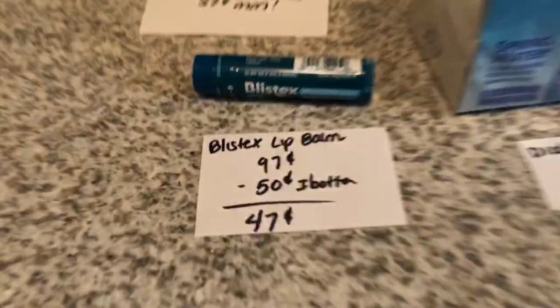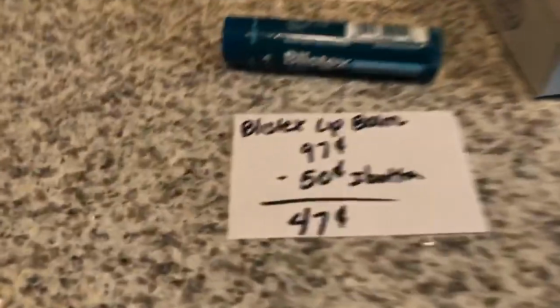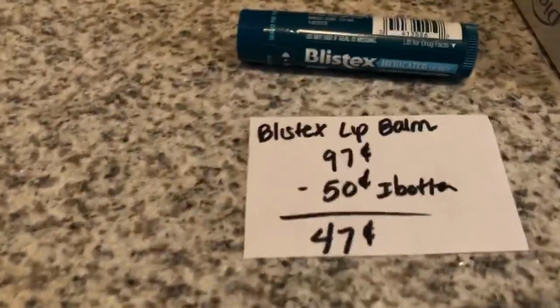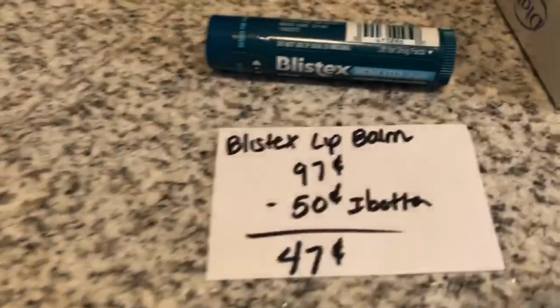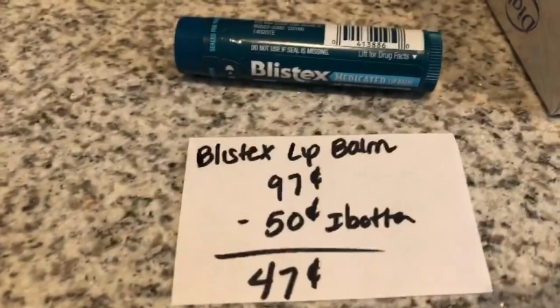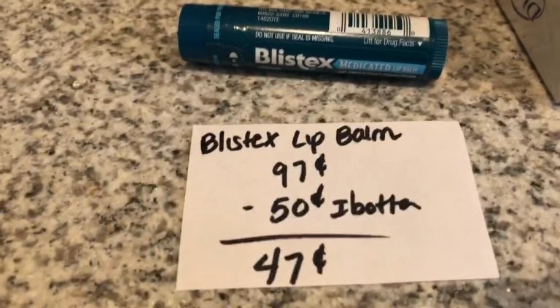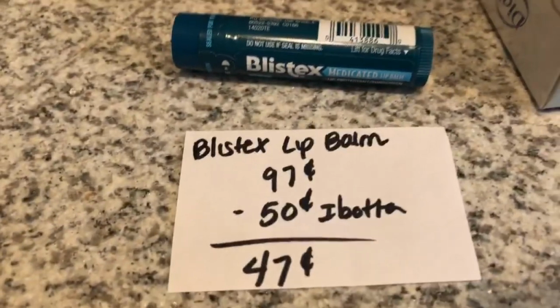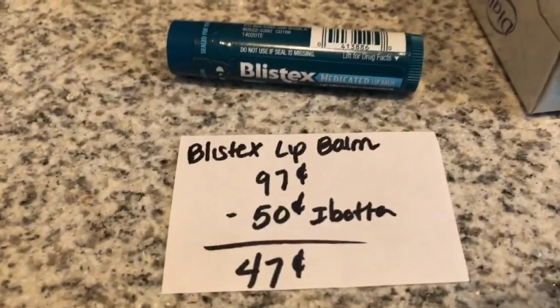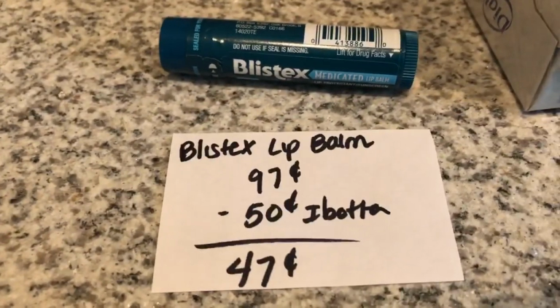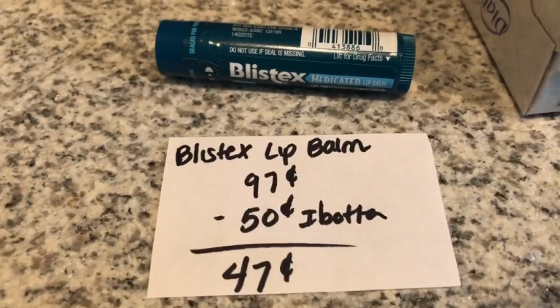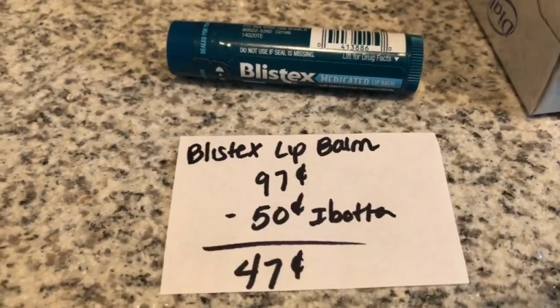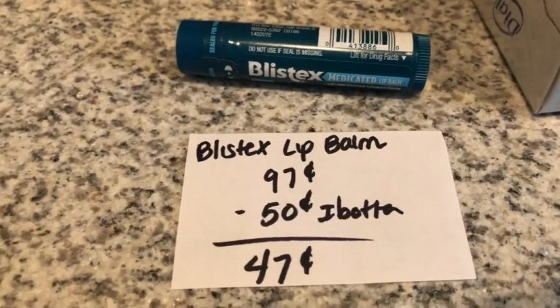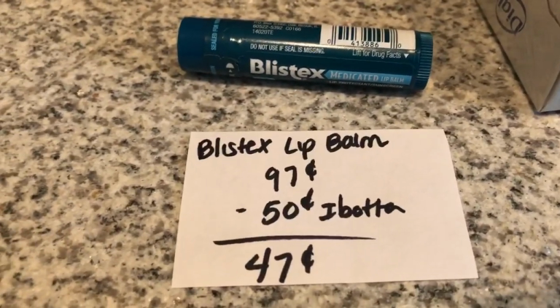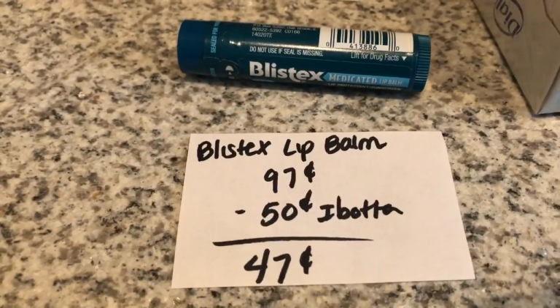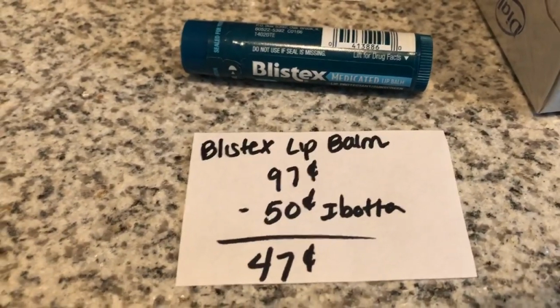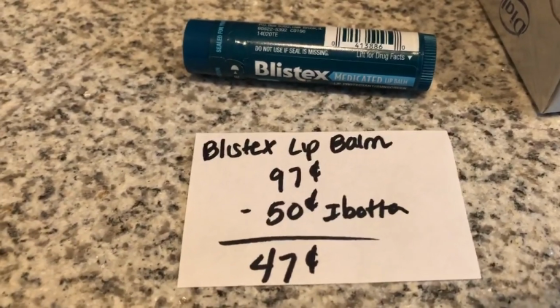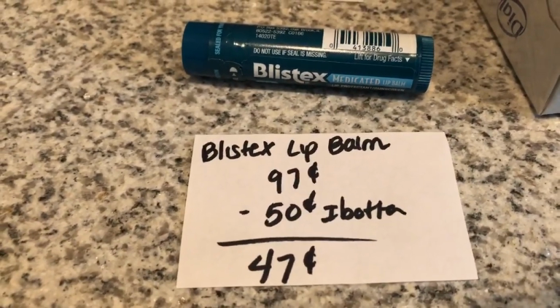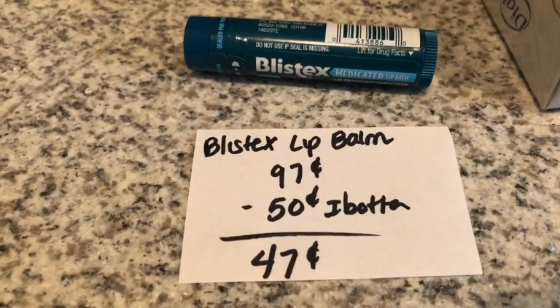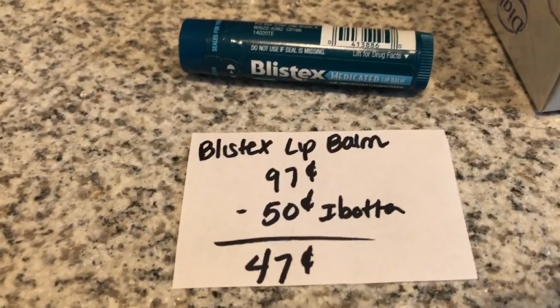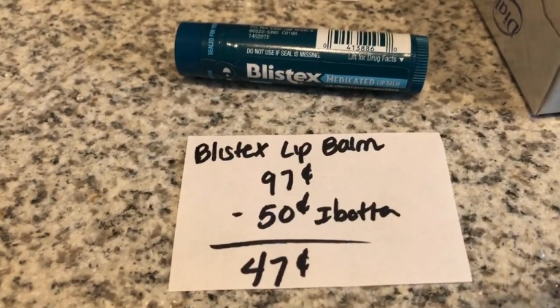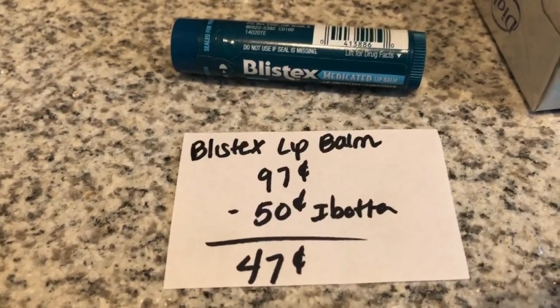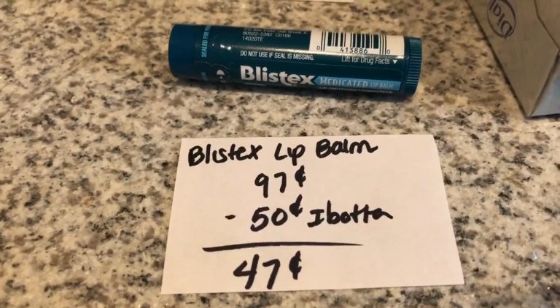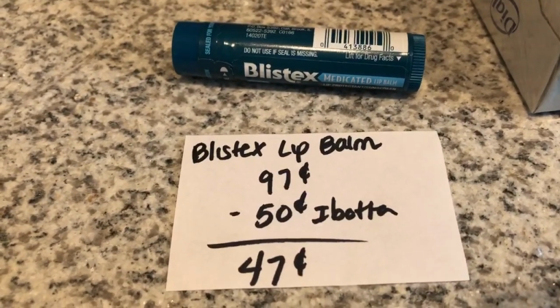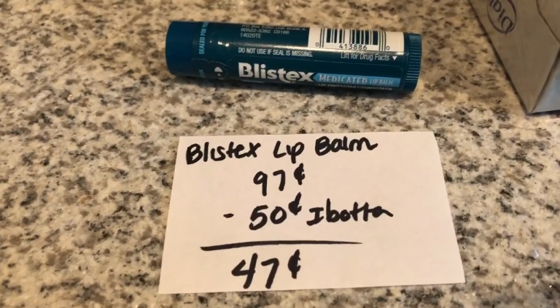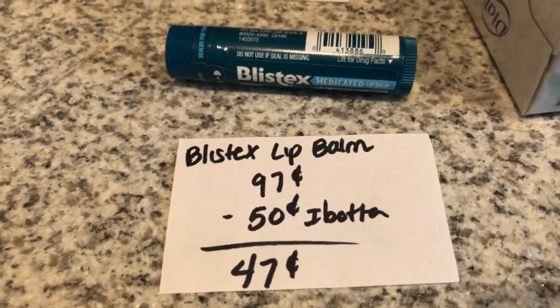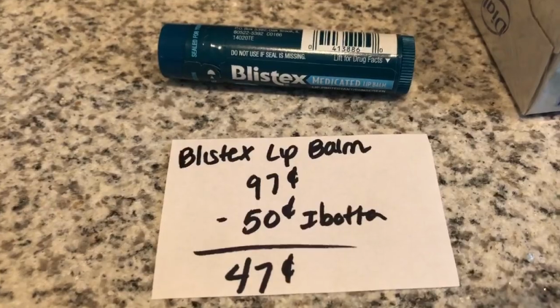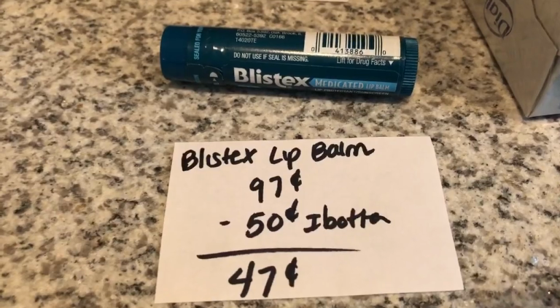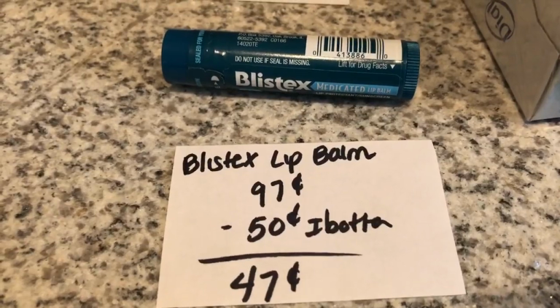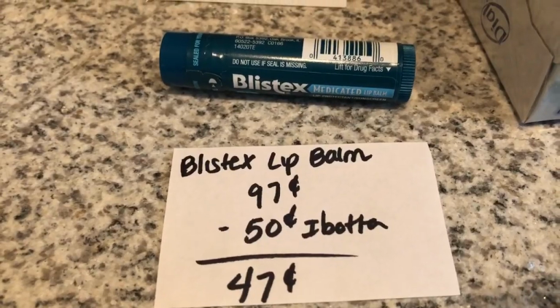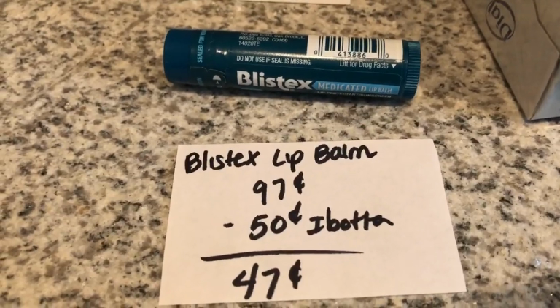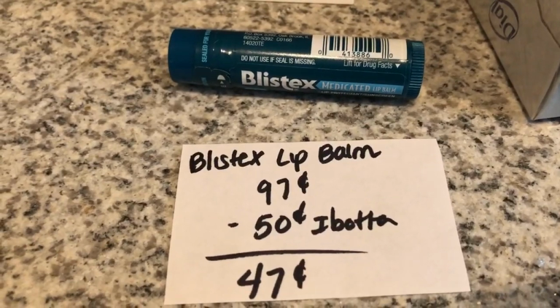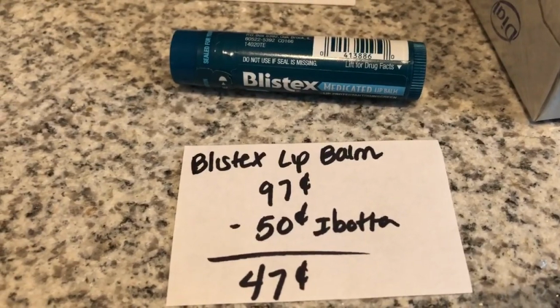The next deal is on the Blistex Lip Balm. It's $0.97. The Ibotta app is giving $0.50 back, making it just $0.47.